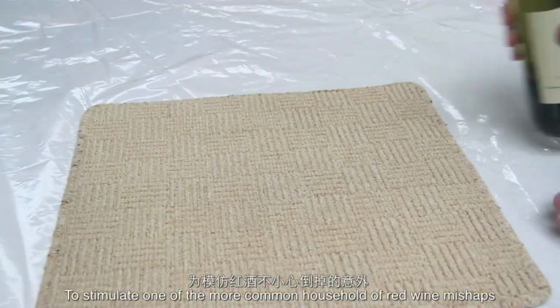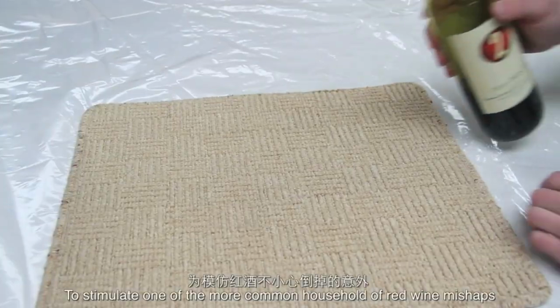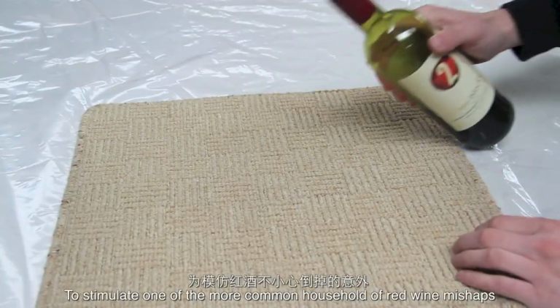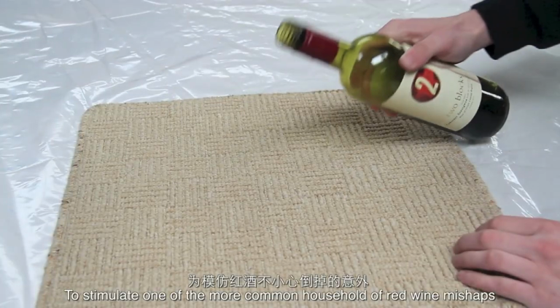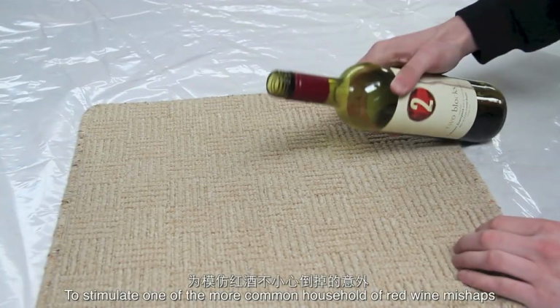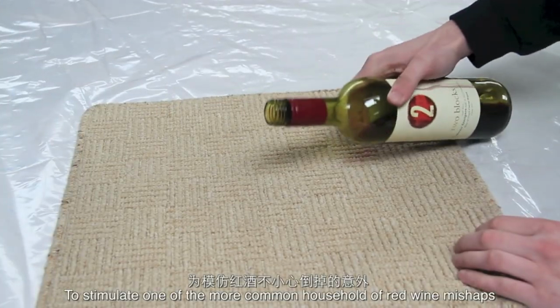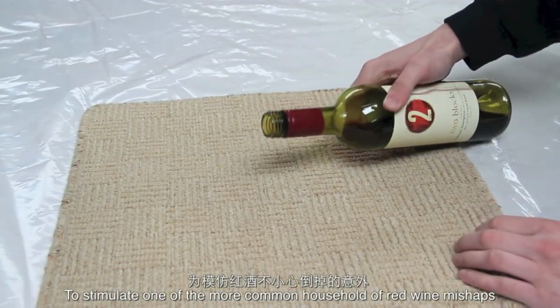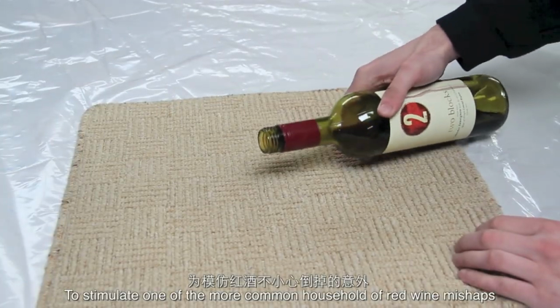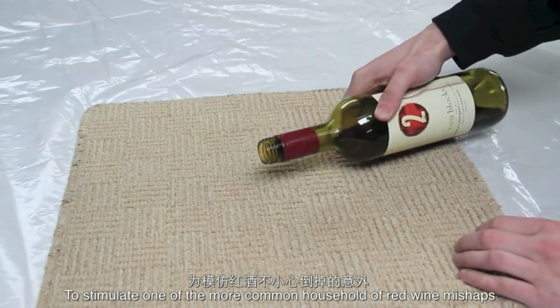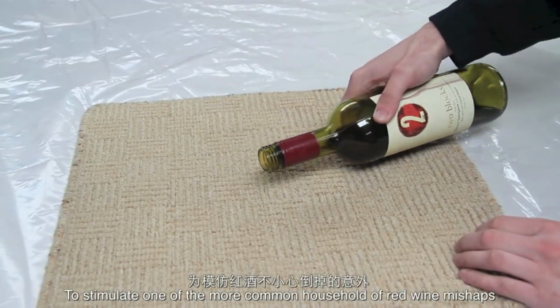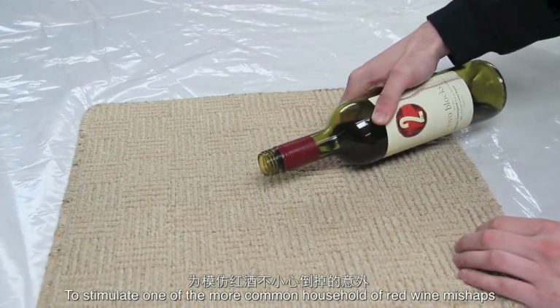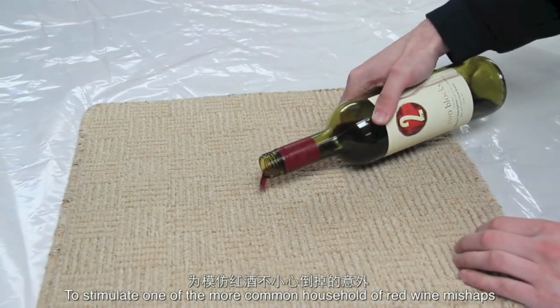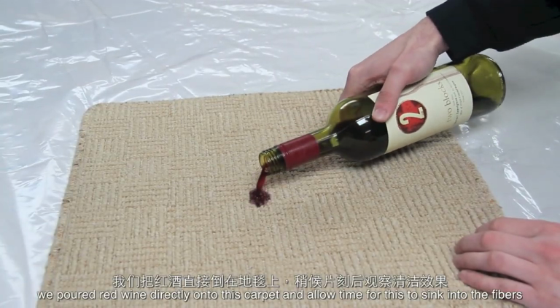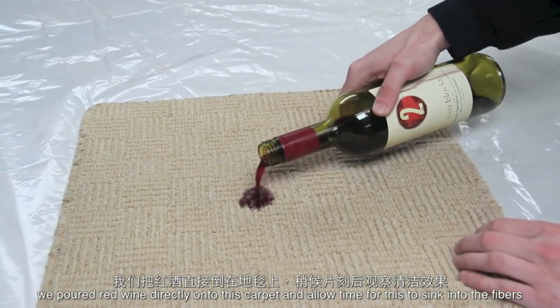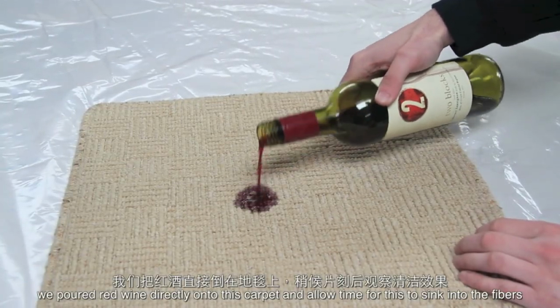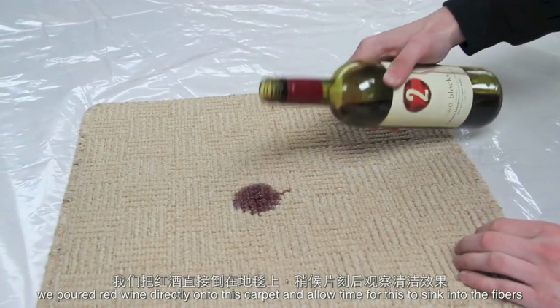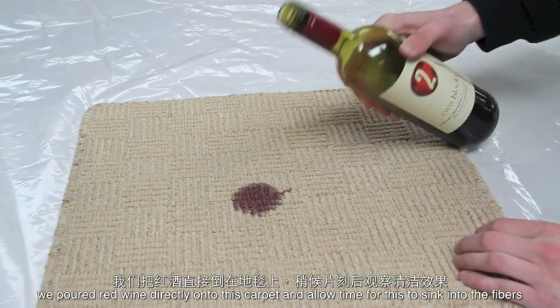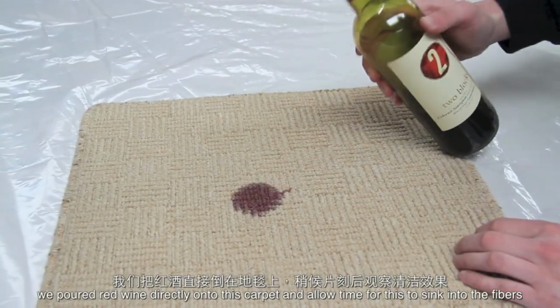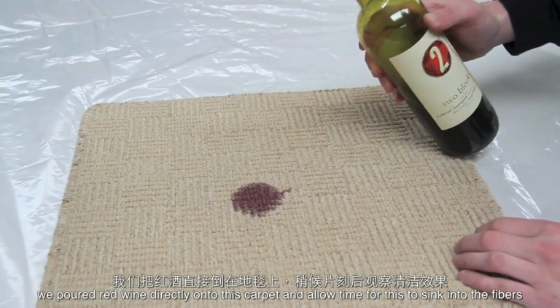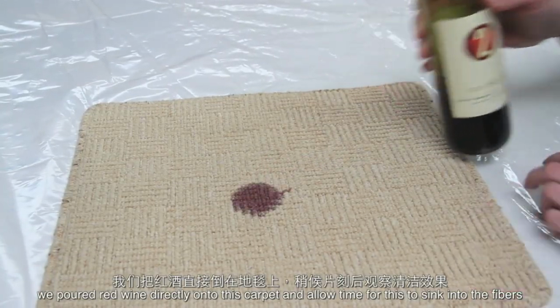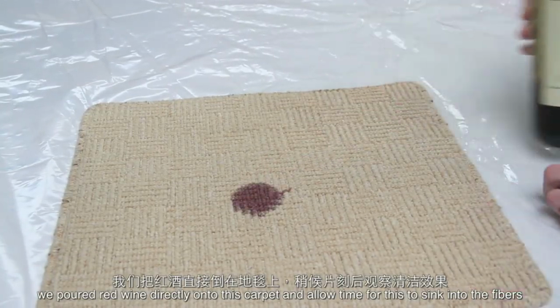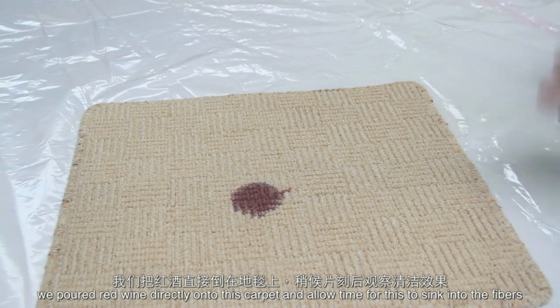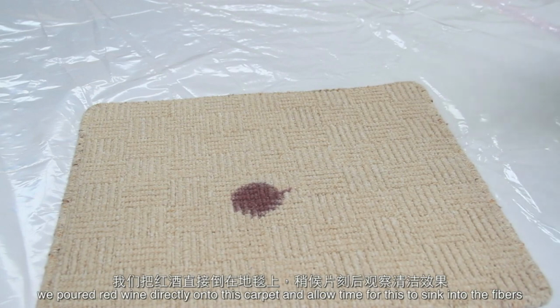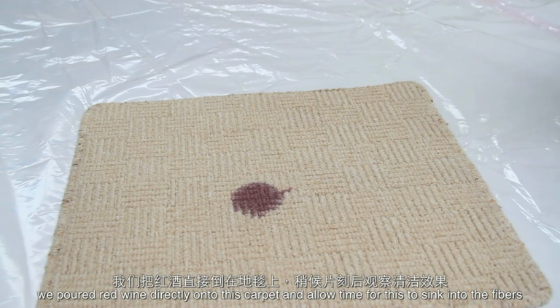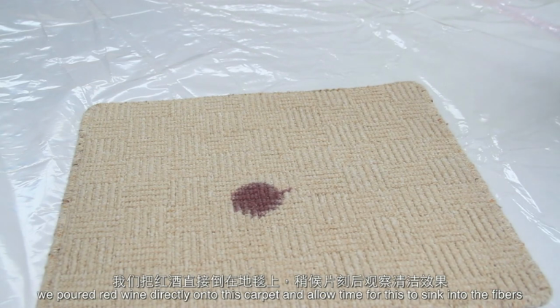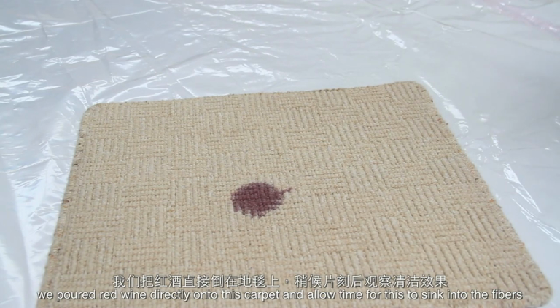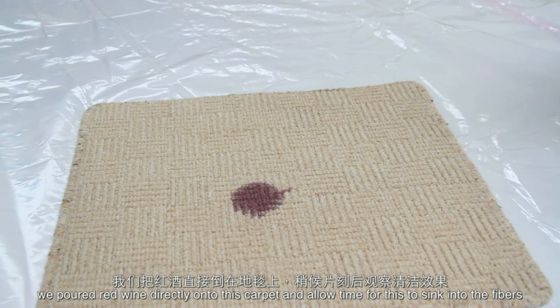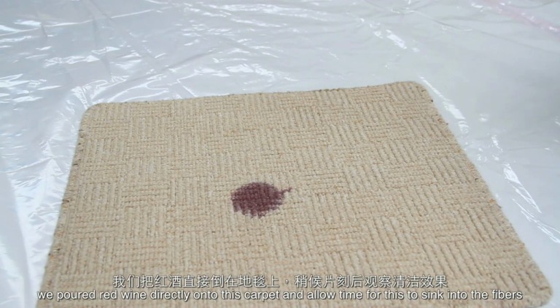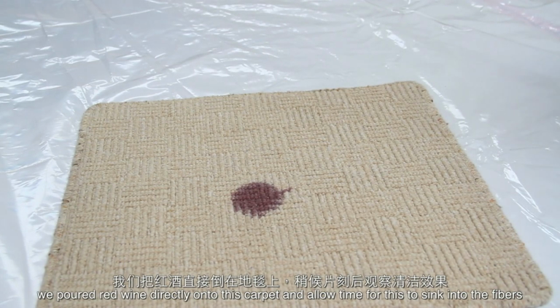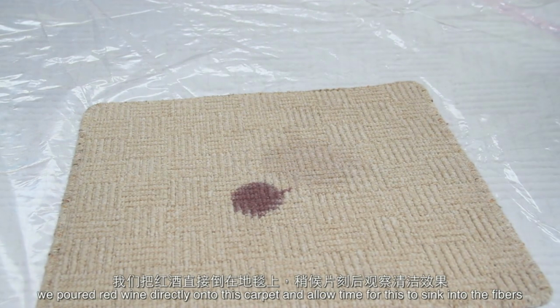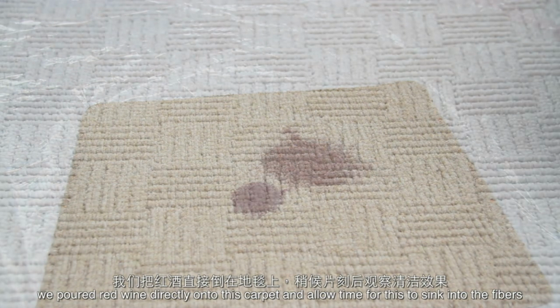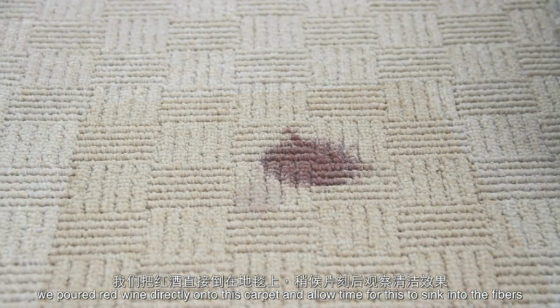To simulate one of the more common household red wine mishaps, we poured red wine directly onto this carpet and allowed time for it to sink into the fibres.